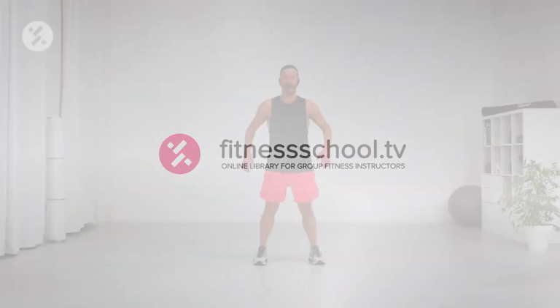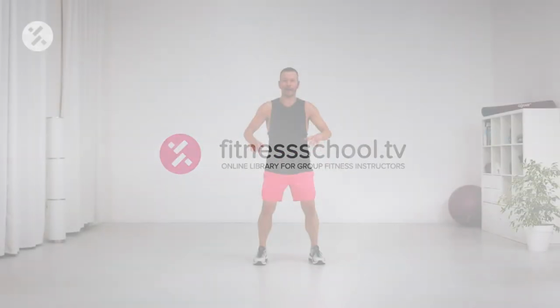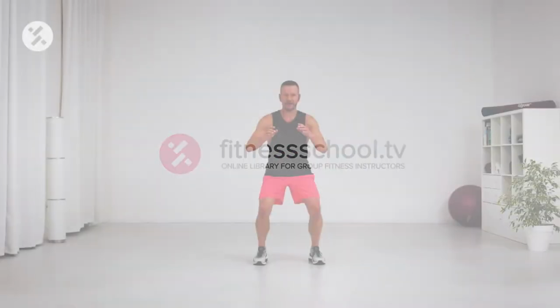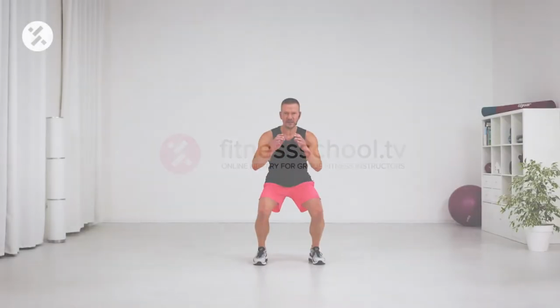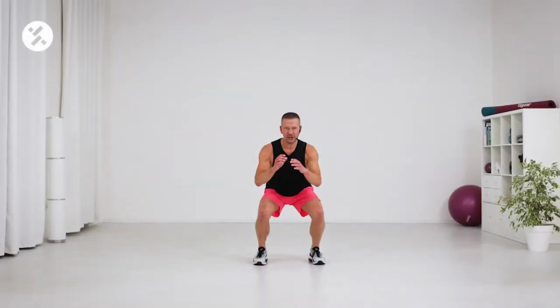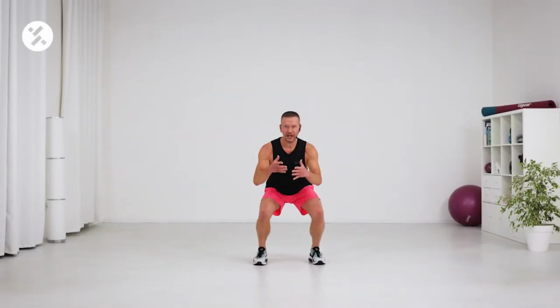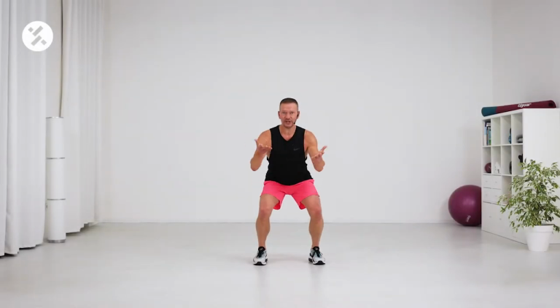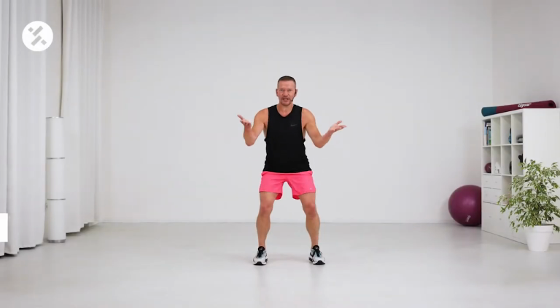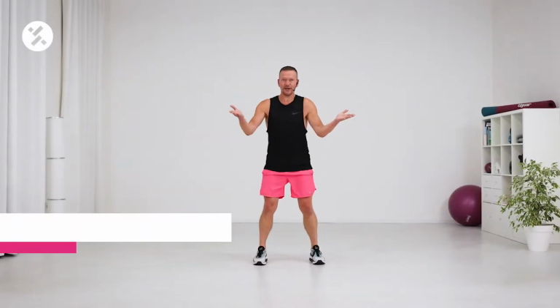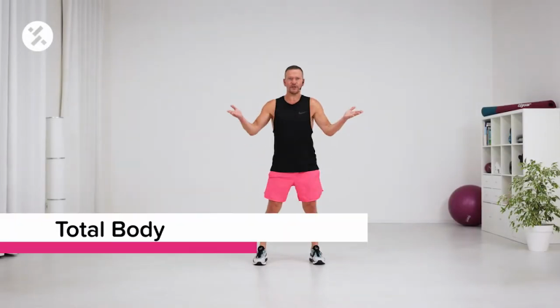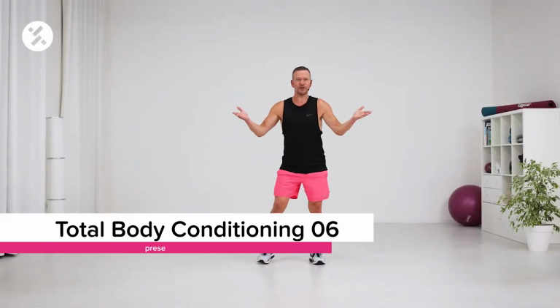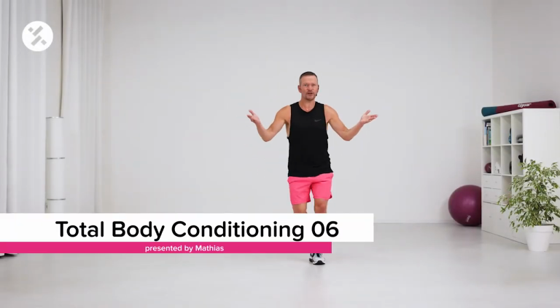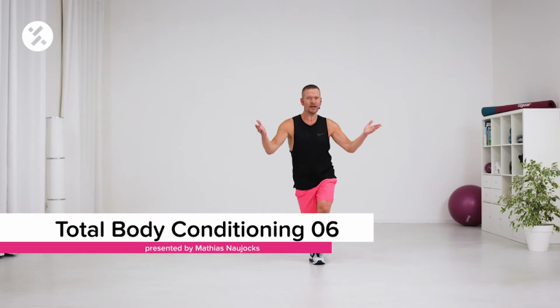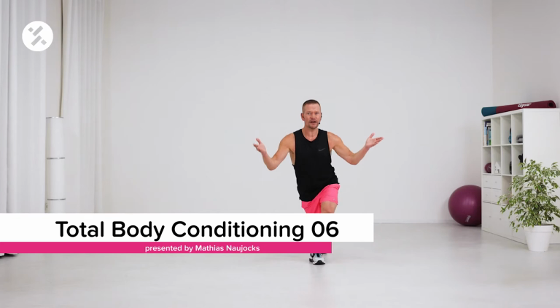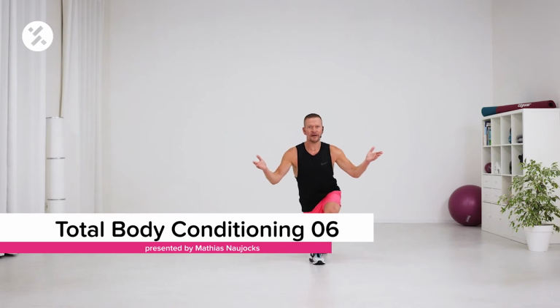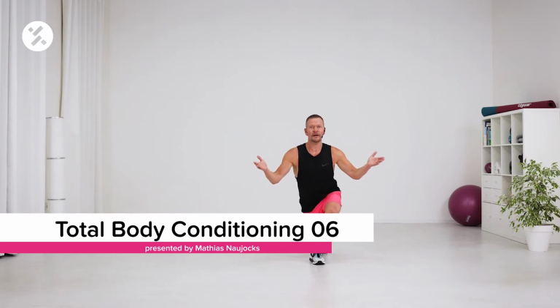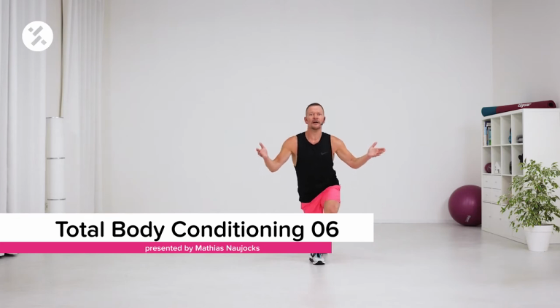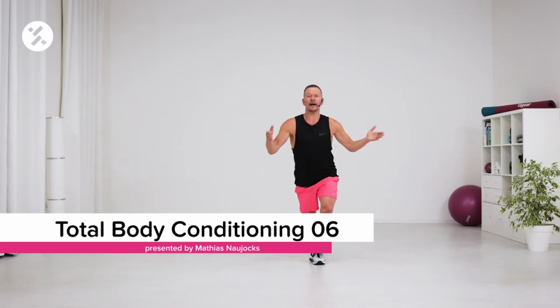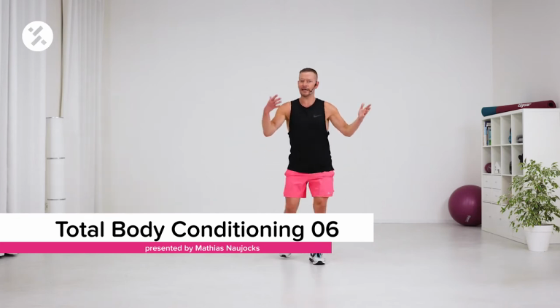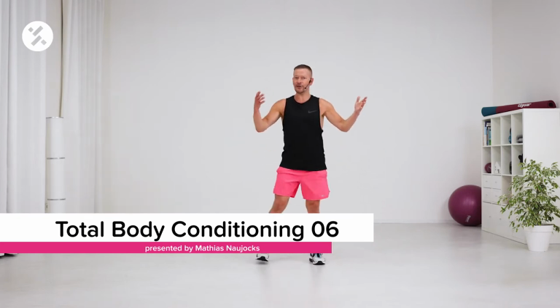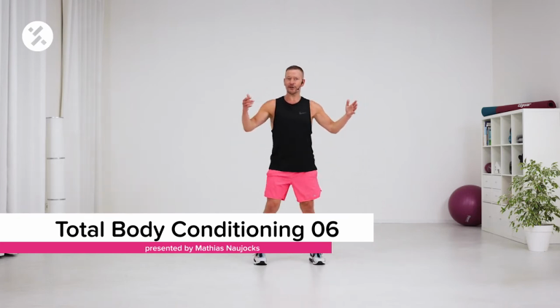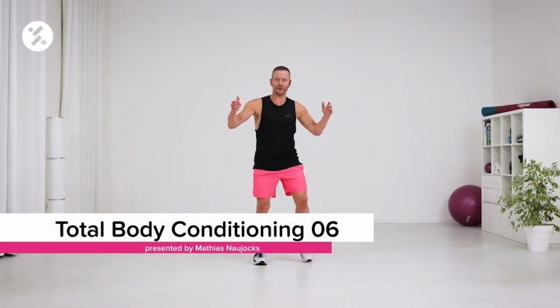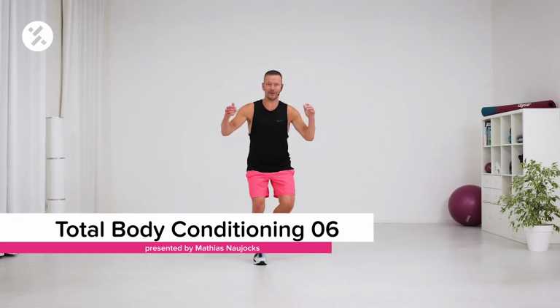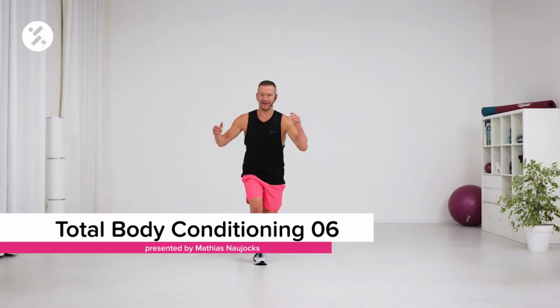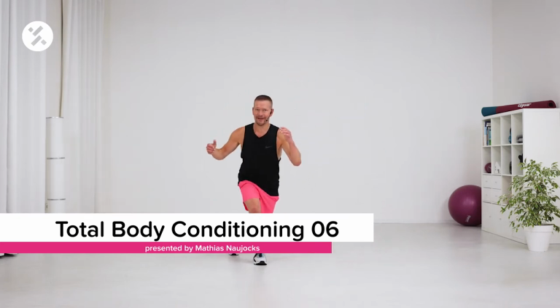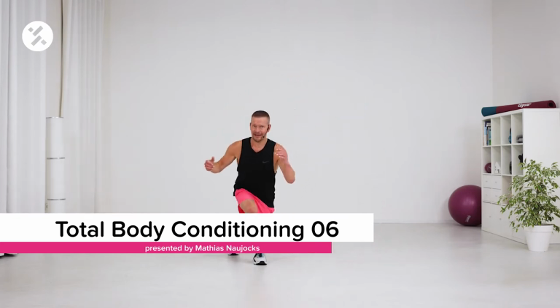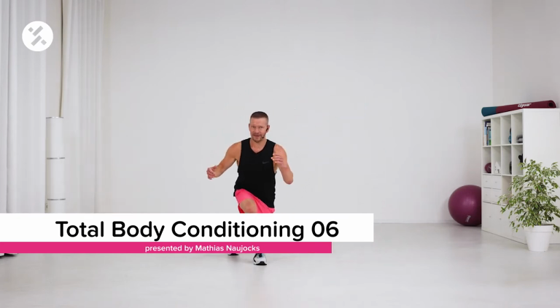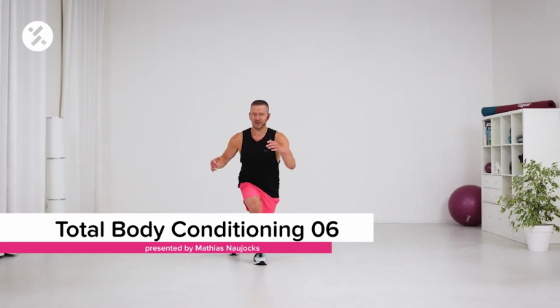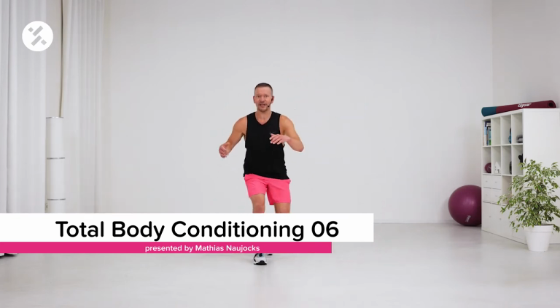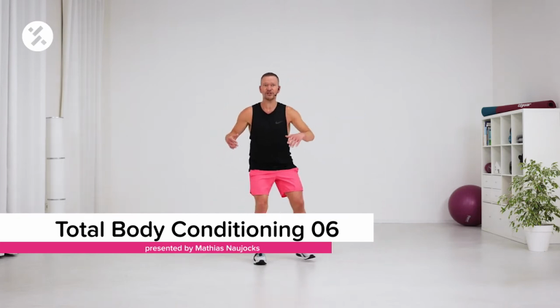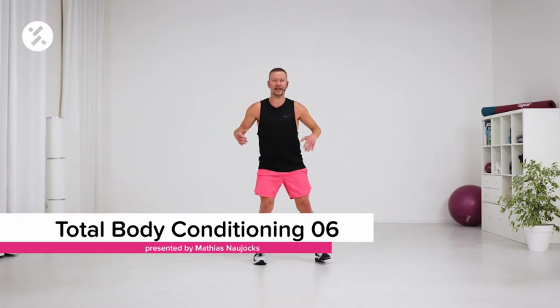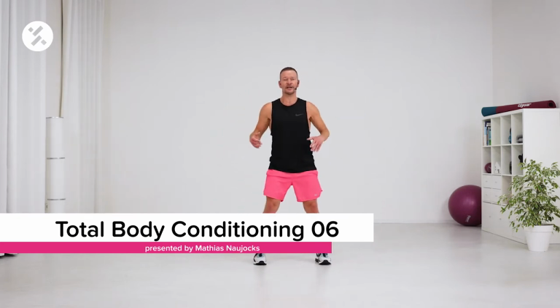Is this not challenging enough for your core? I hear you. Let's change it.